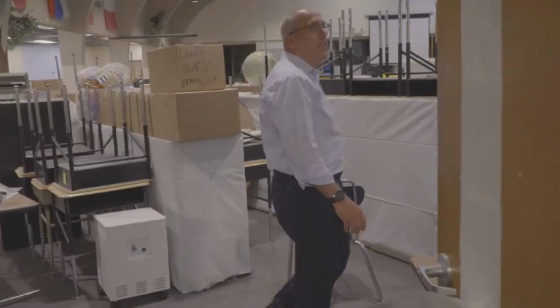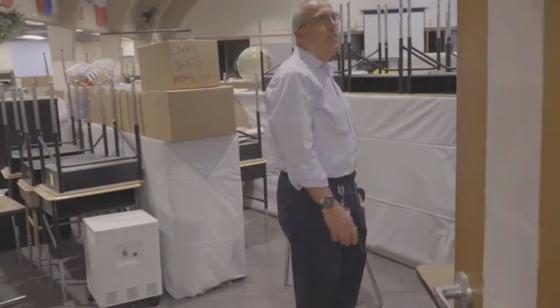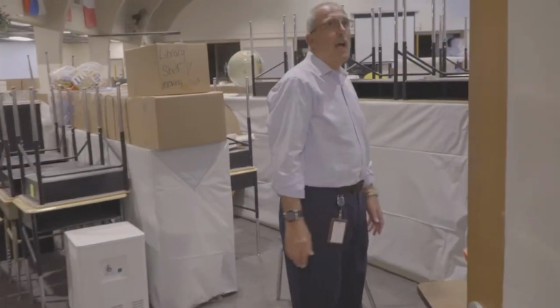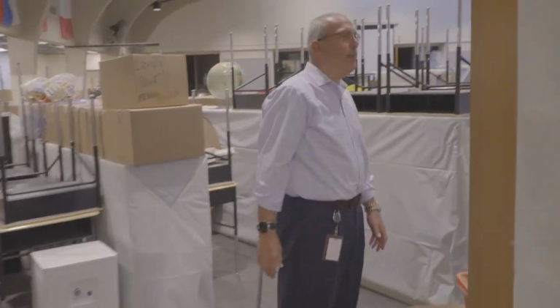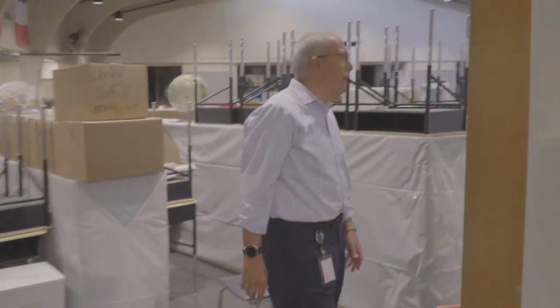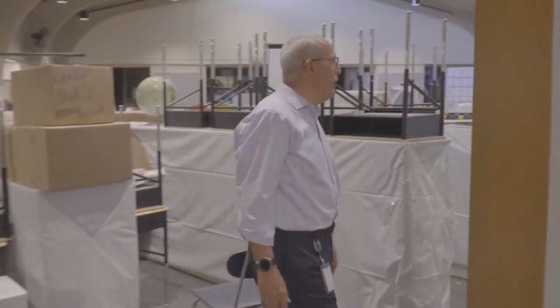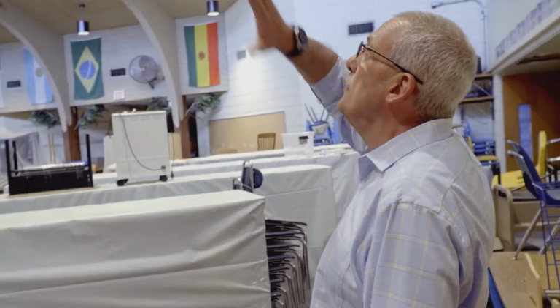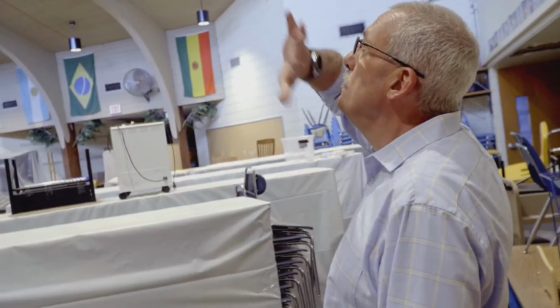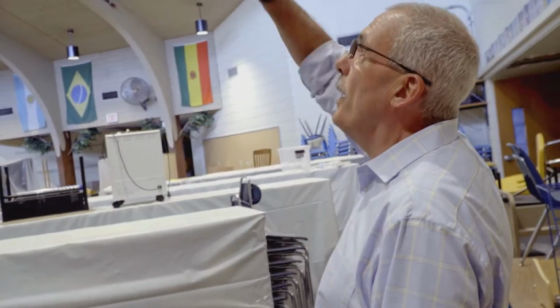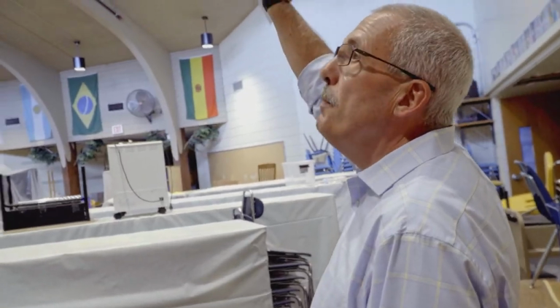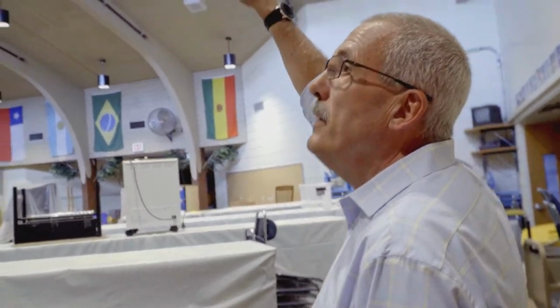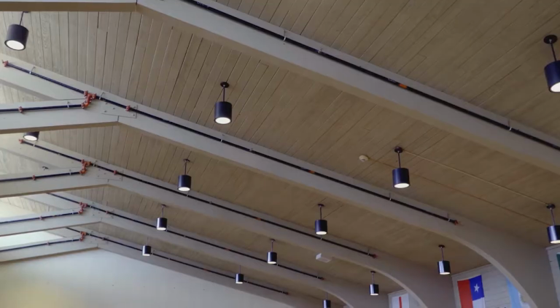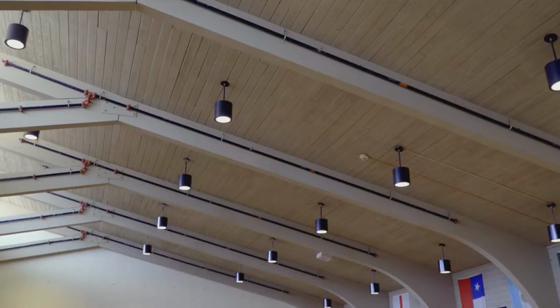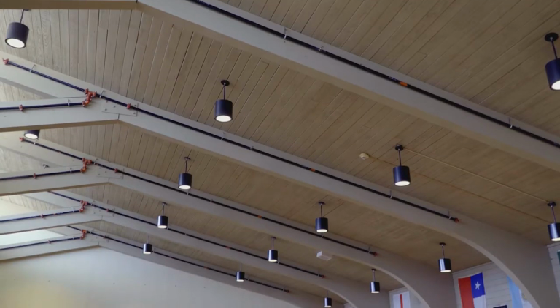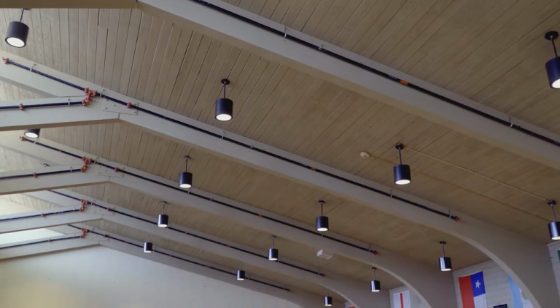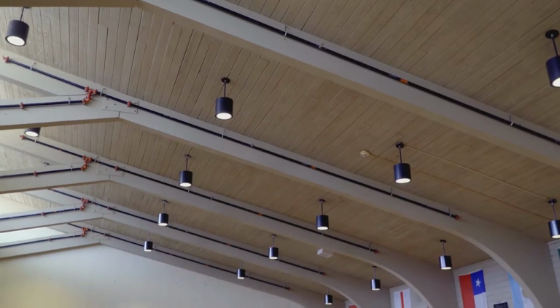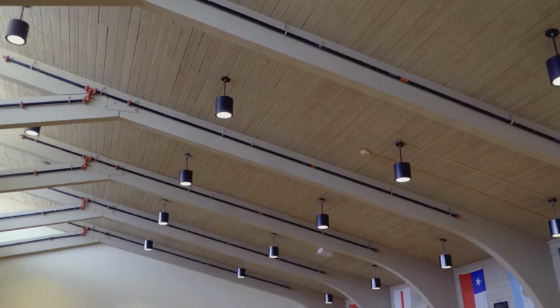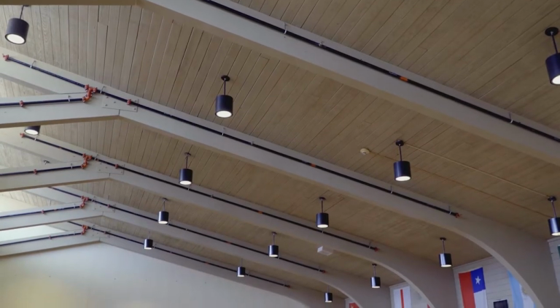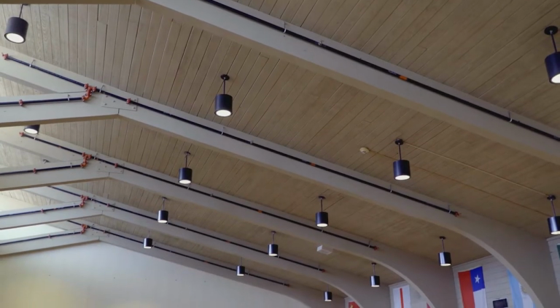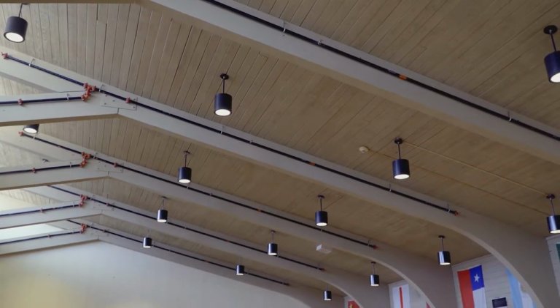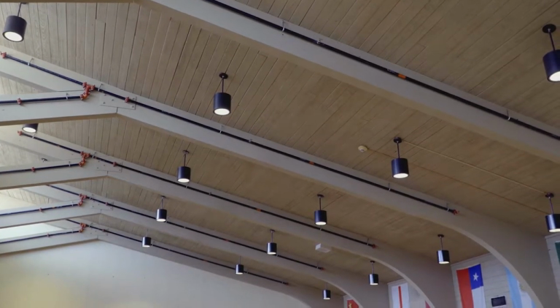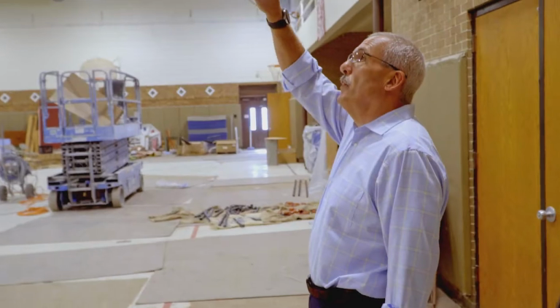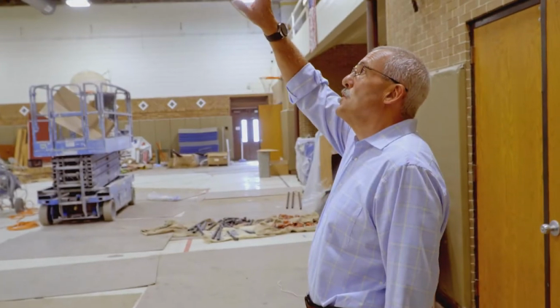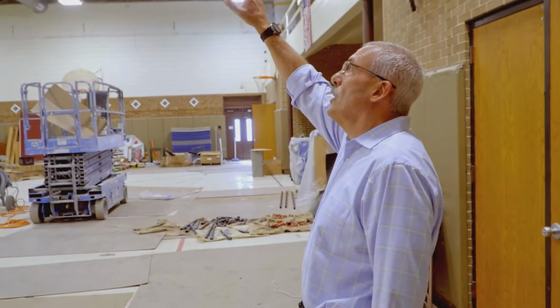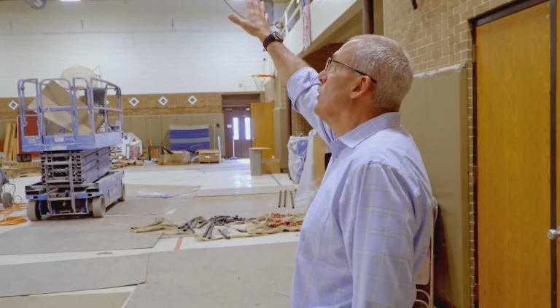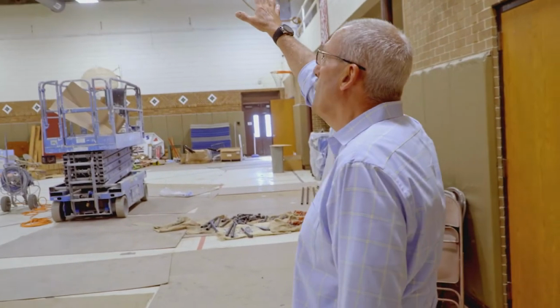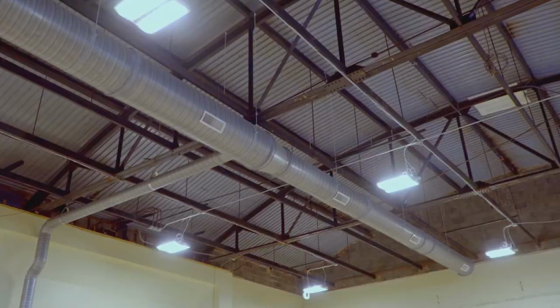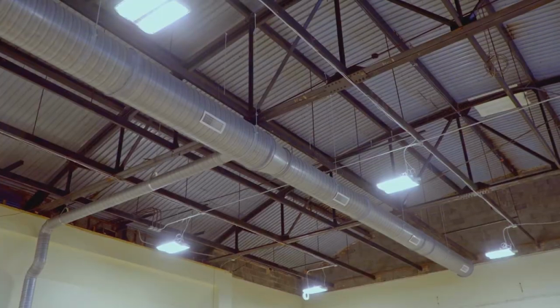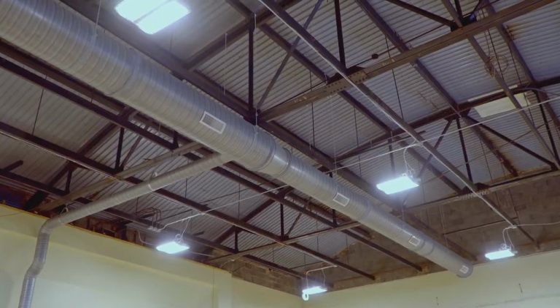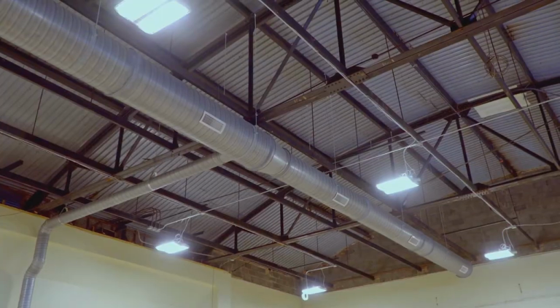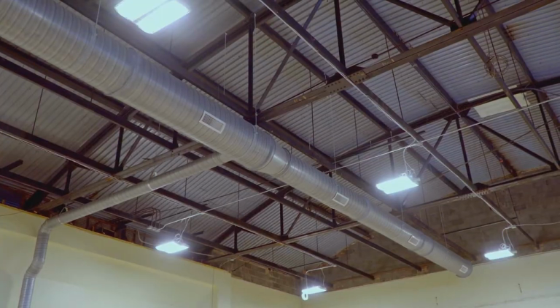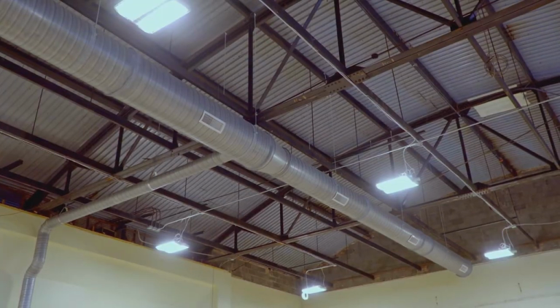This is the library. All new piping, which is our new fire suppression system. All this ductwork up here is all brand new.